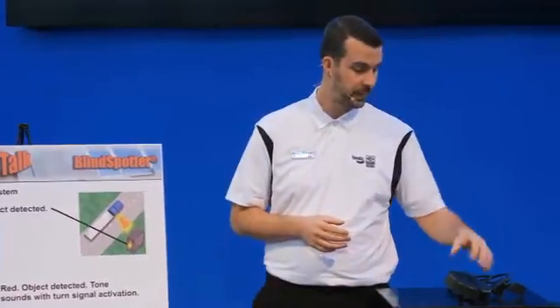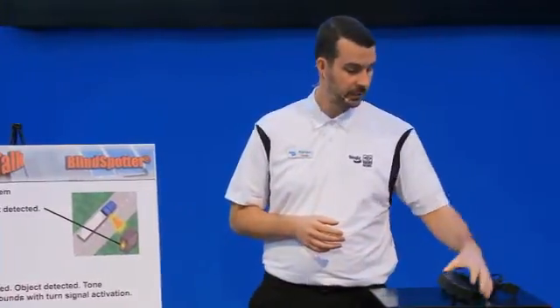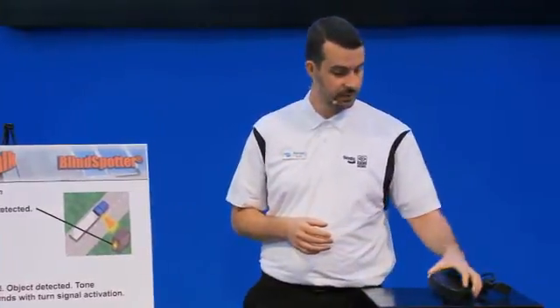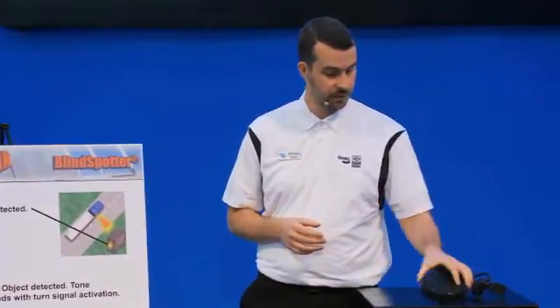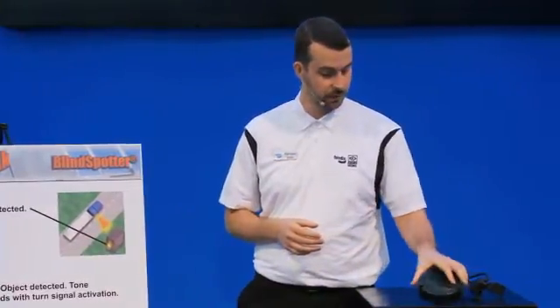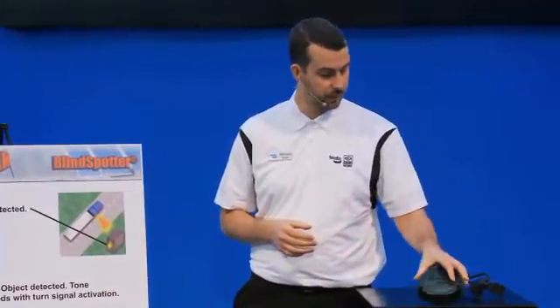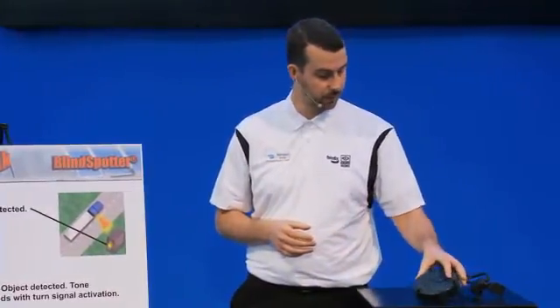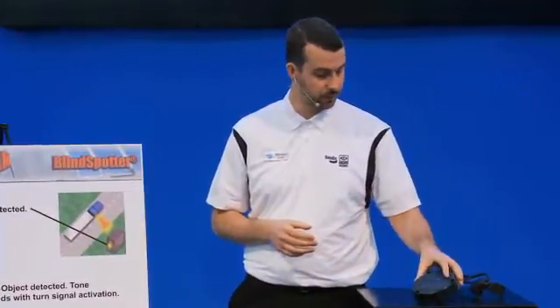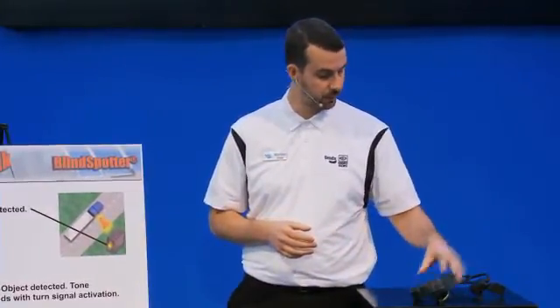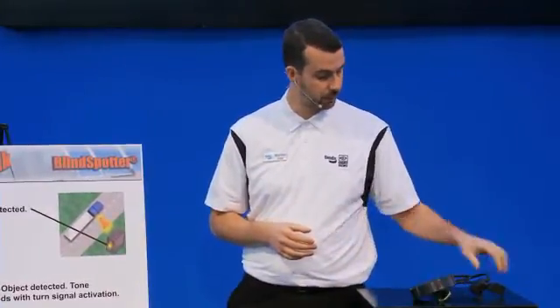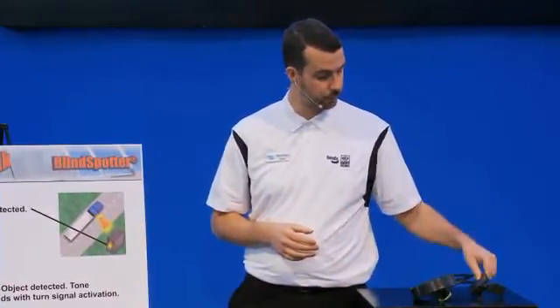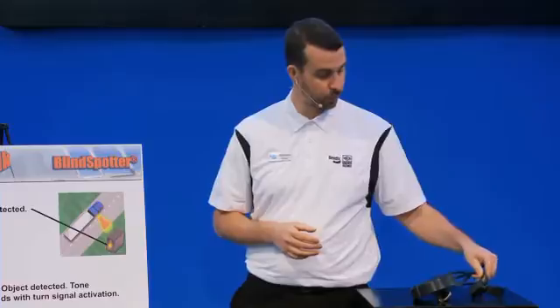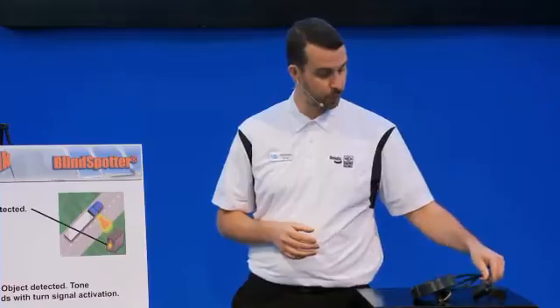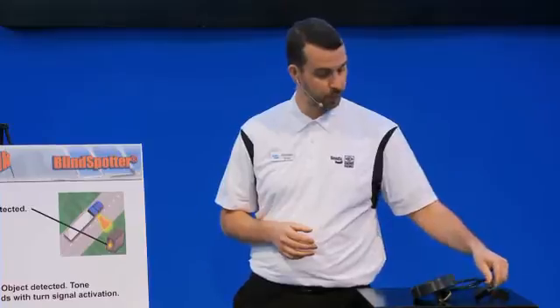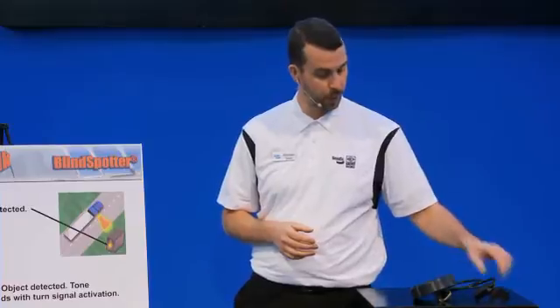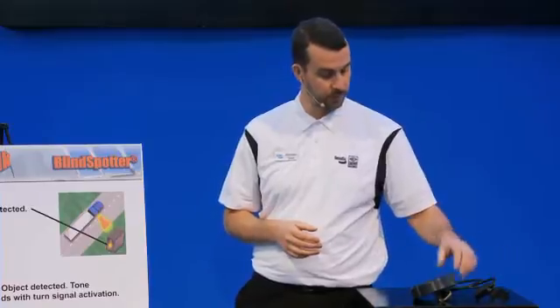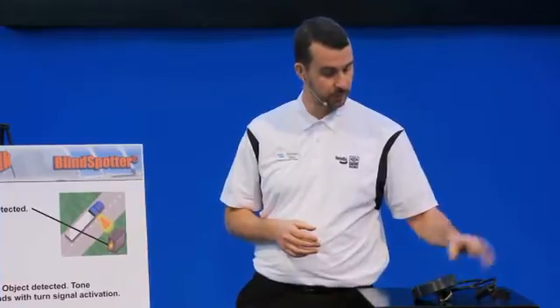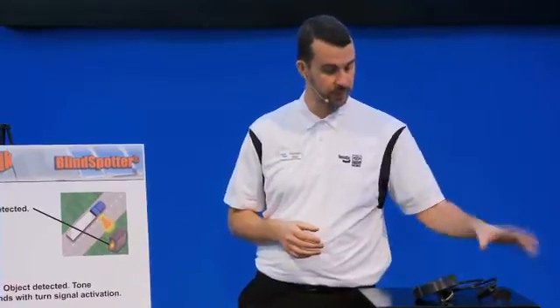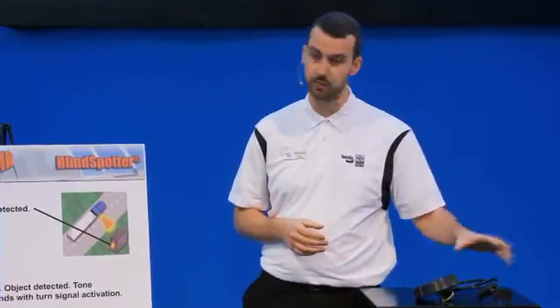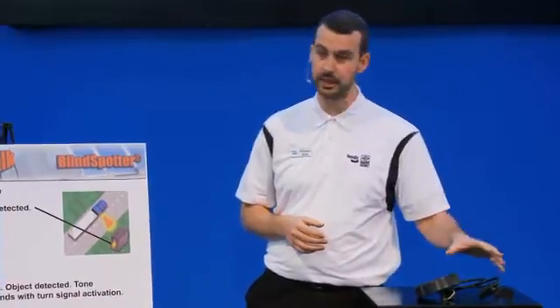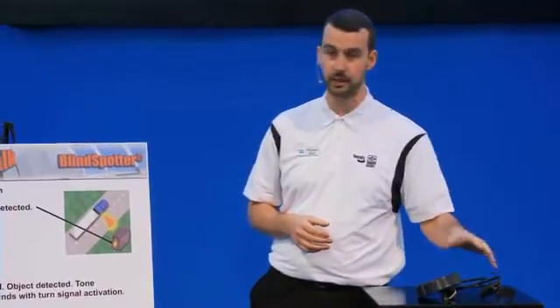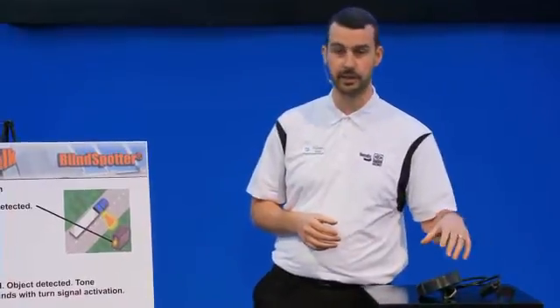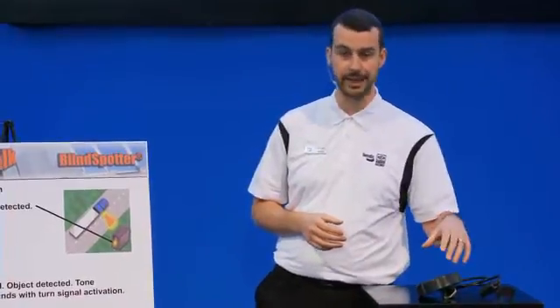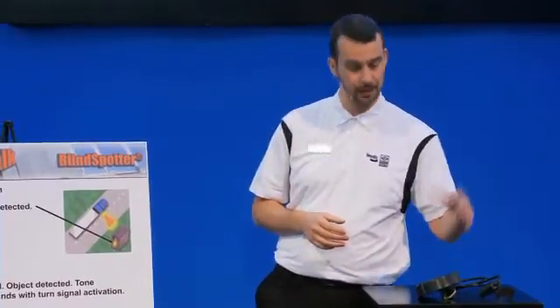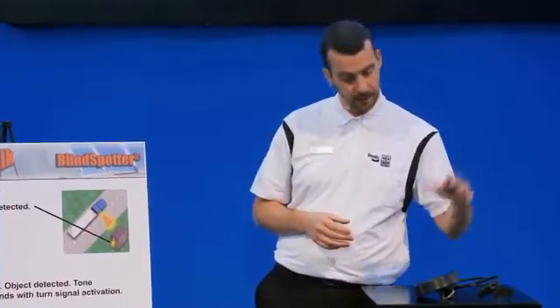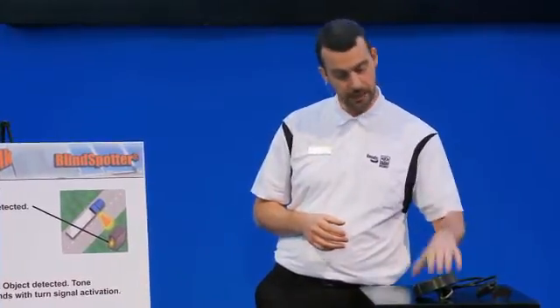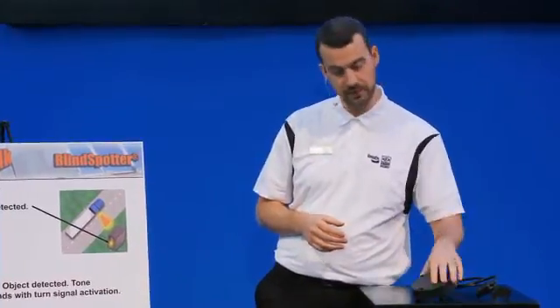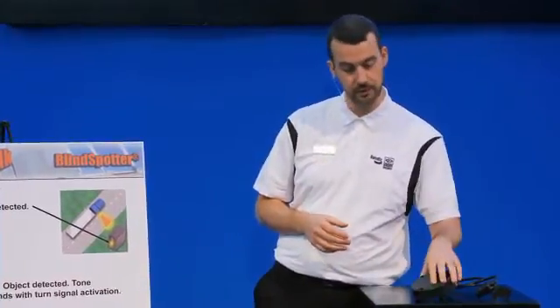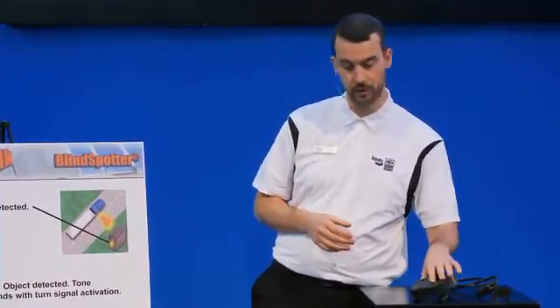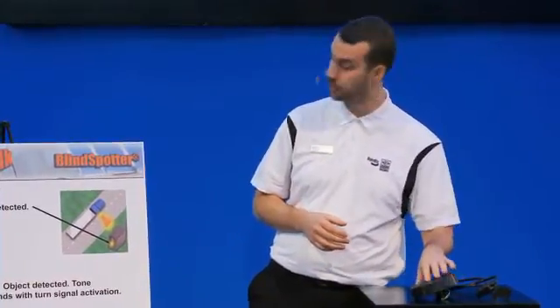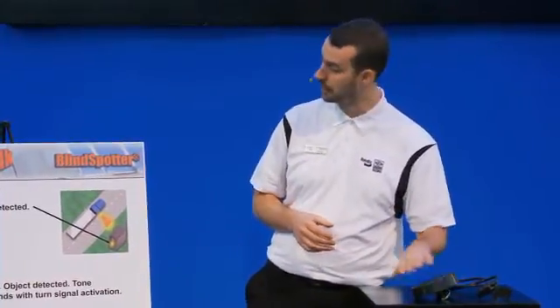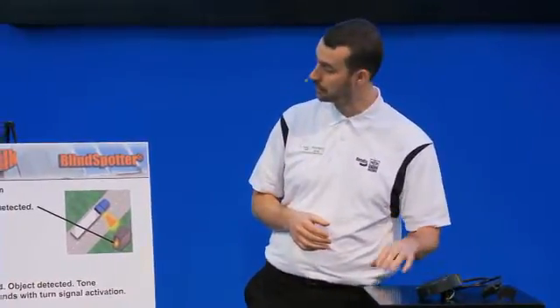This is the unit right here. We'll show you both components. We have a display that goes in the cab and we have a sensor that goes on the outside.